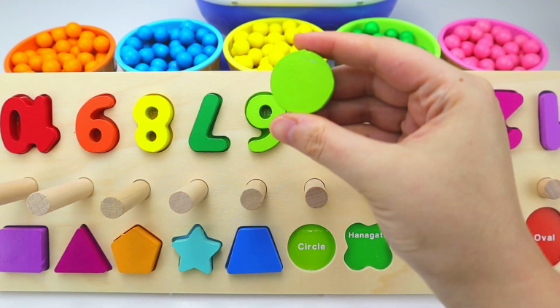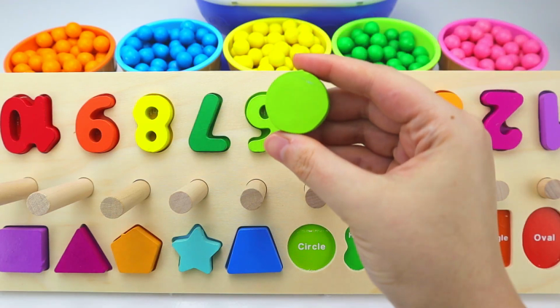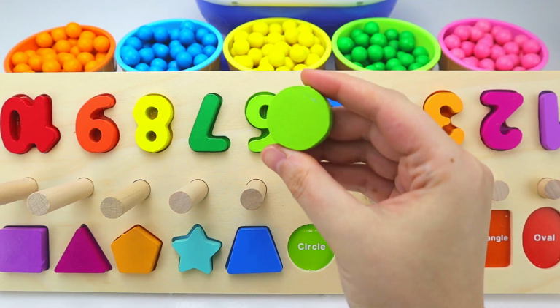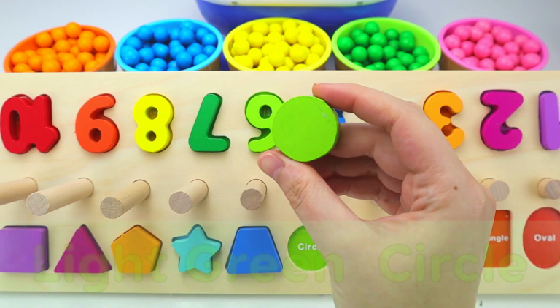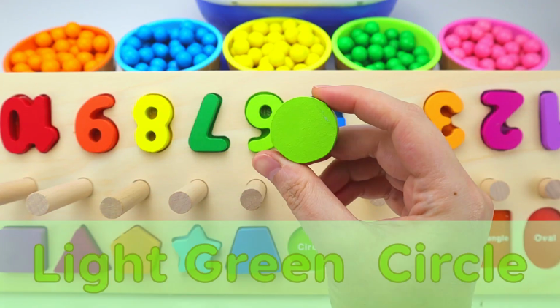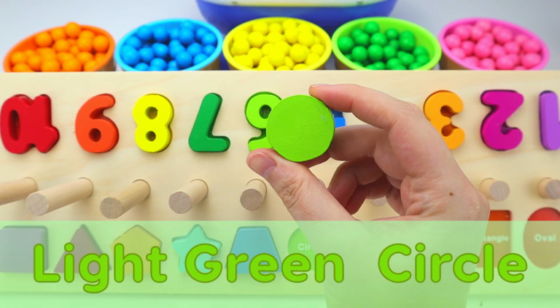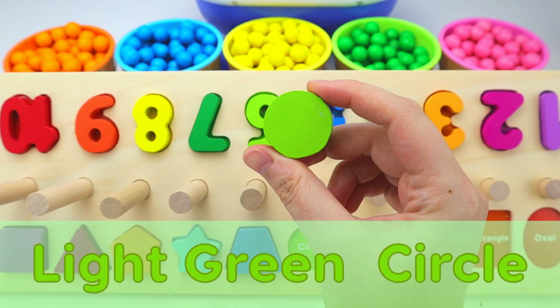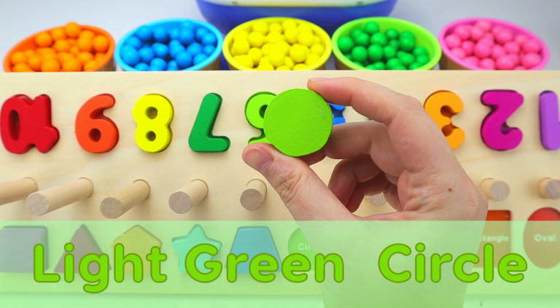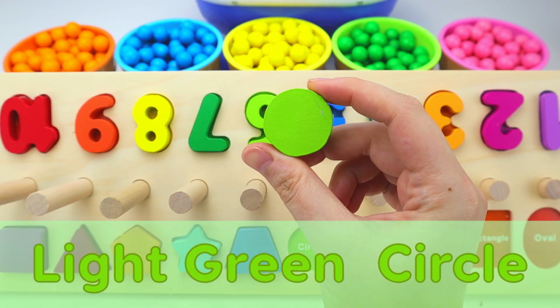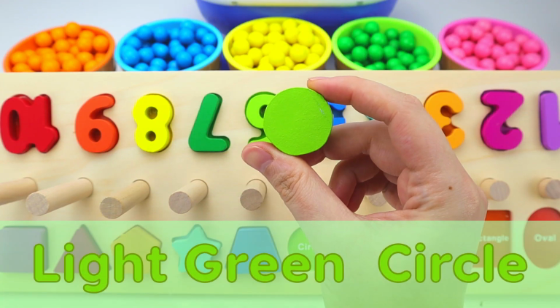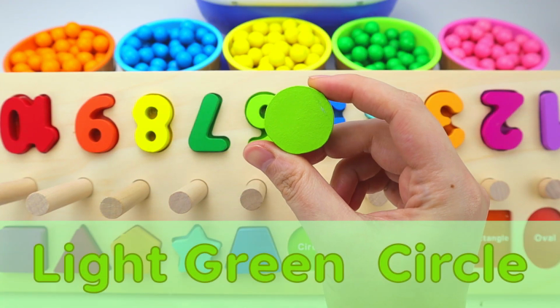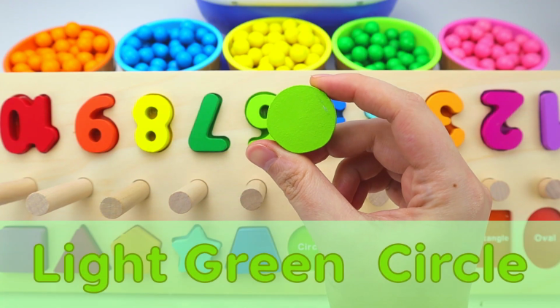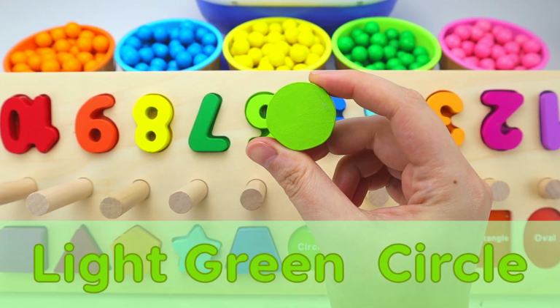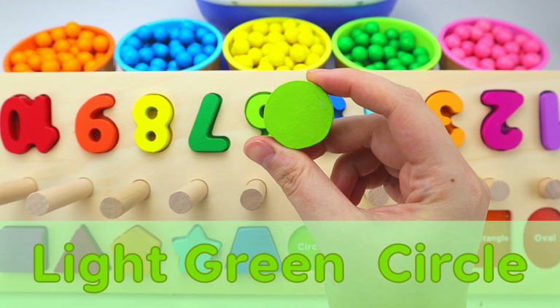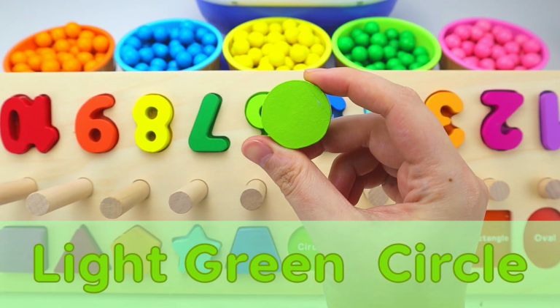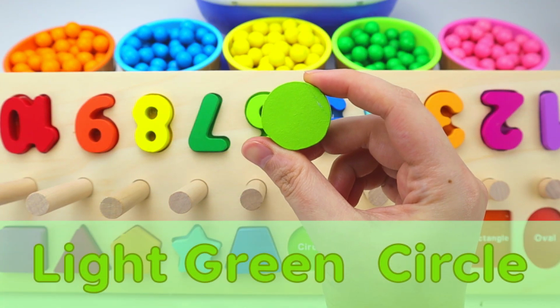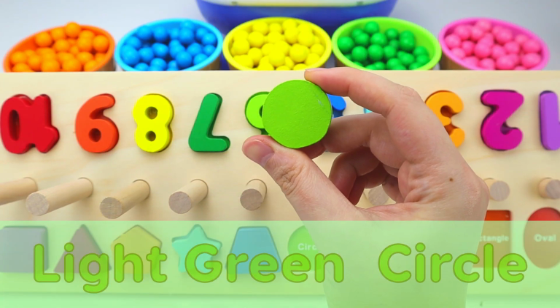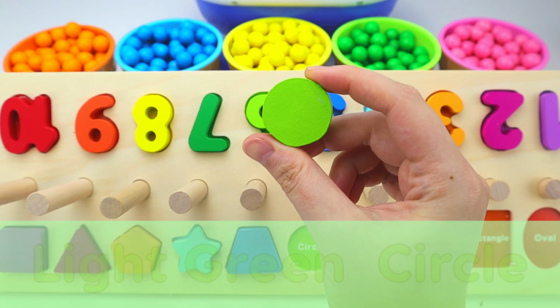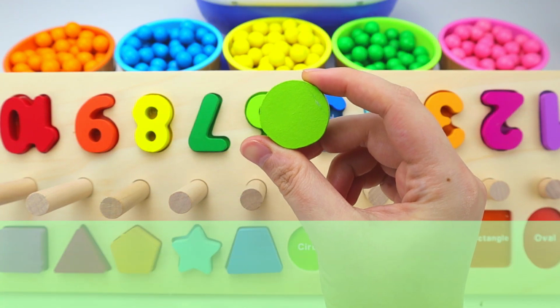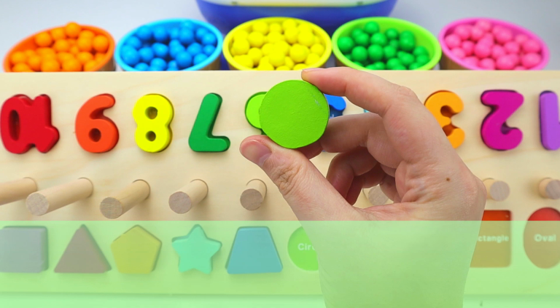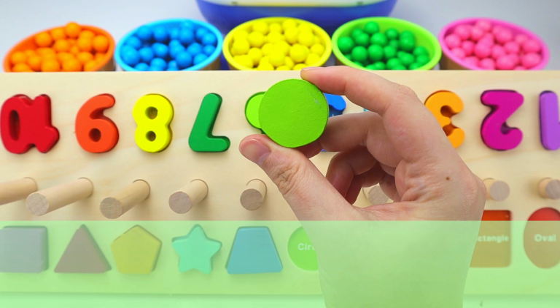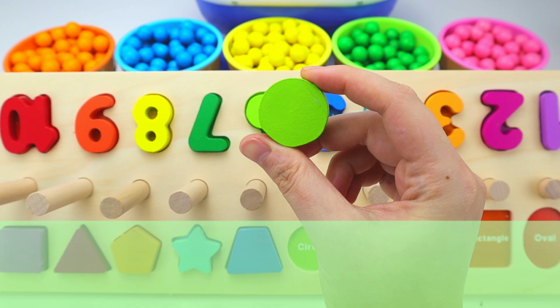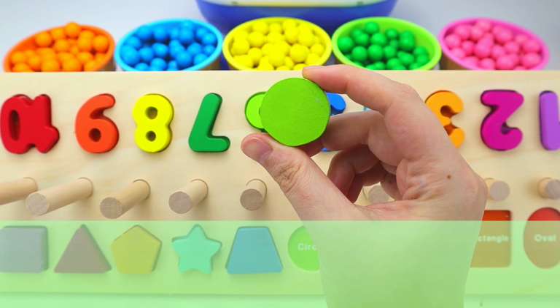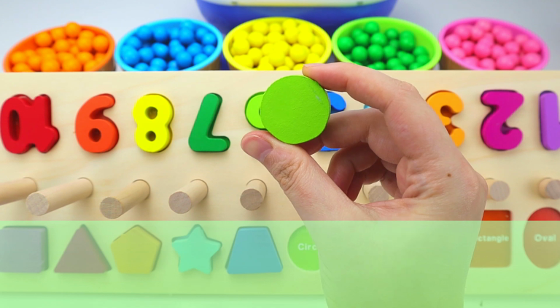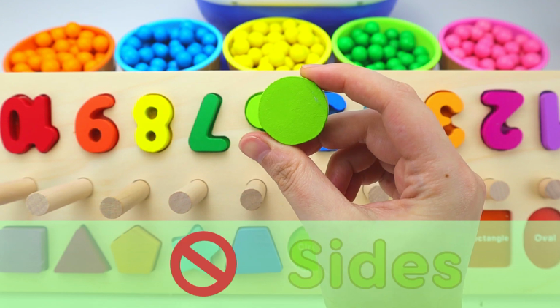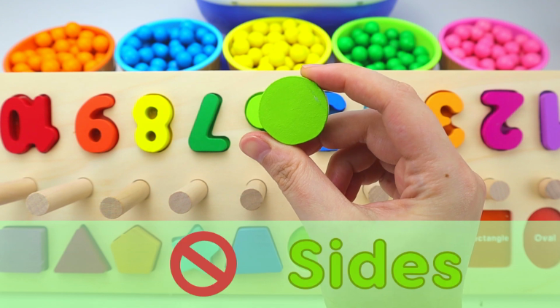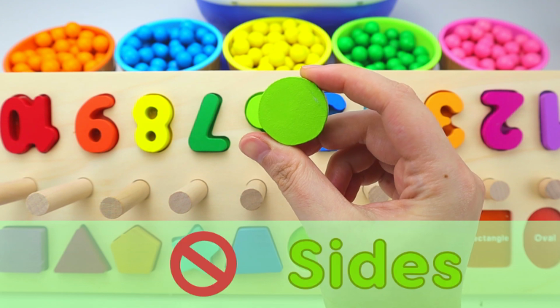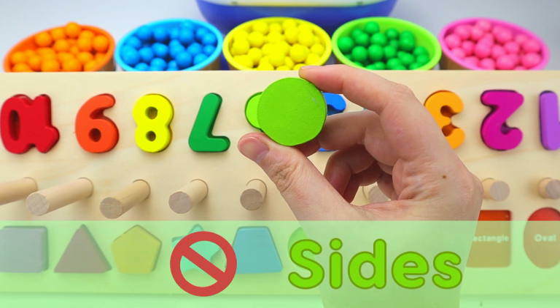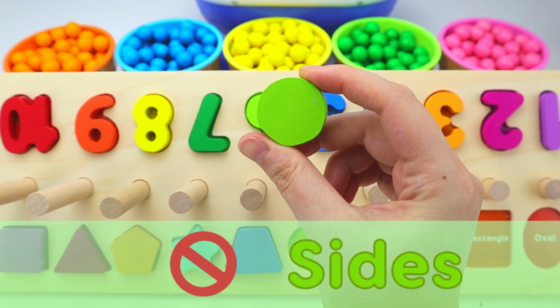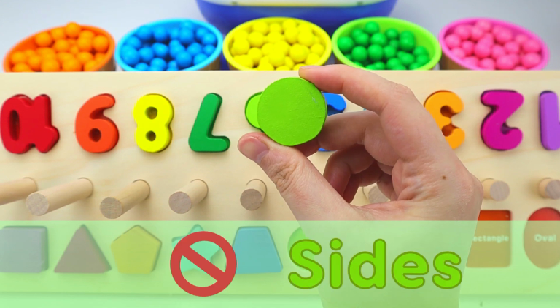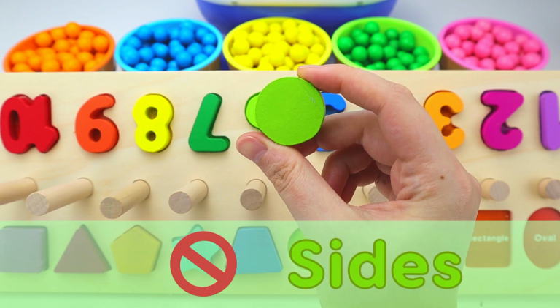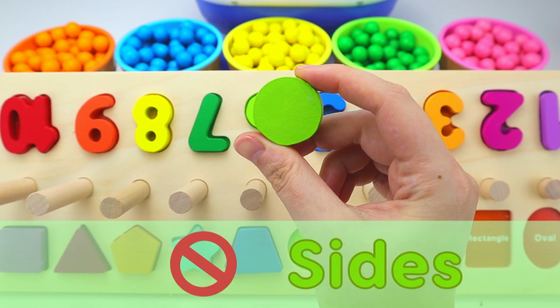Next, we have a light green circle. A circle does not have any sides.